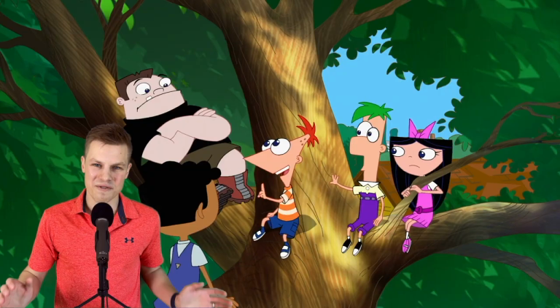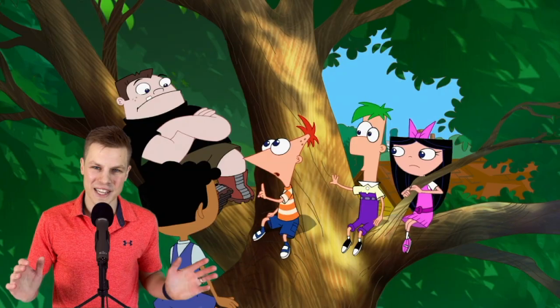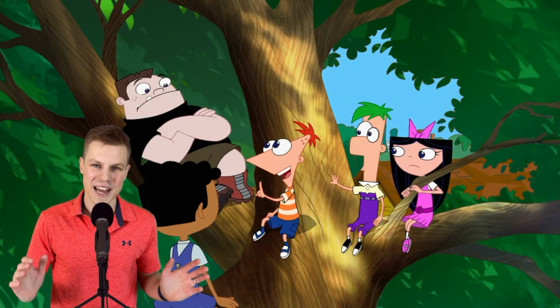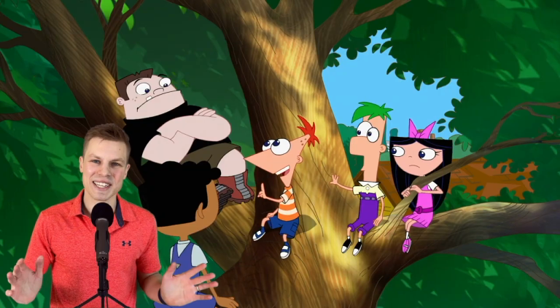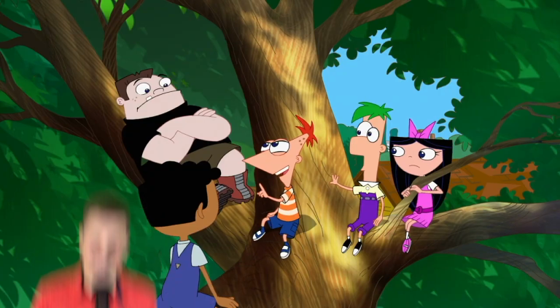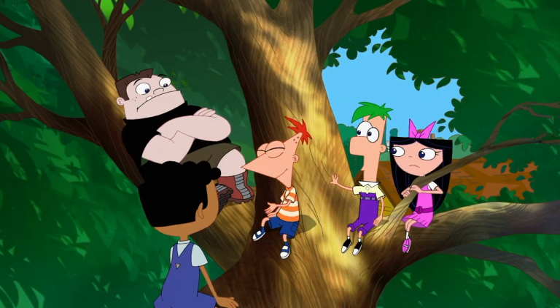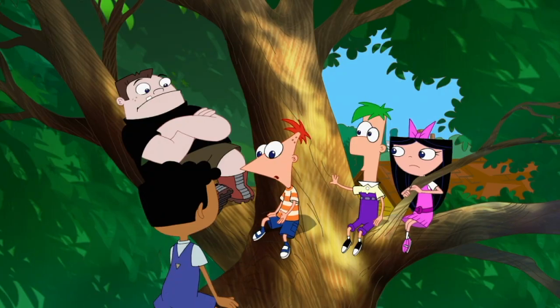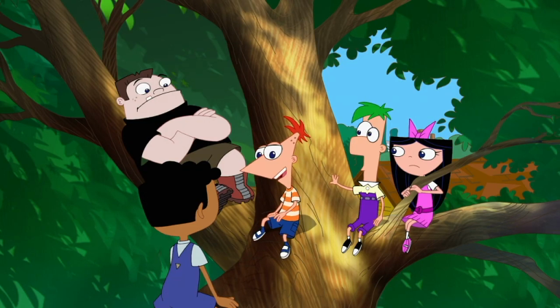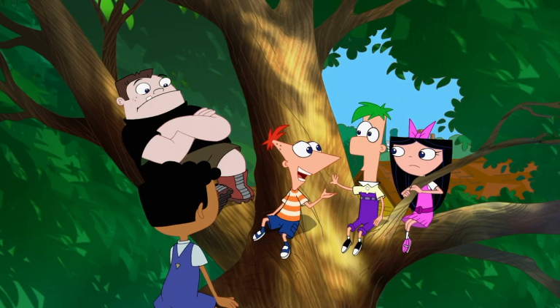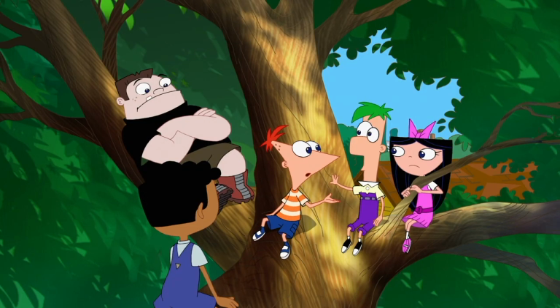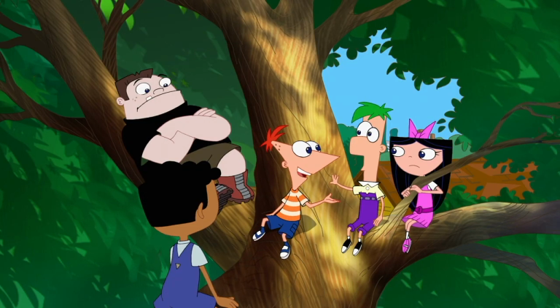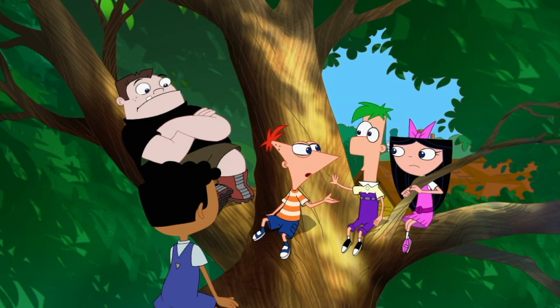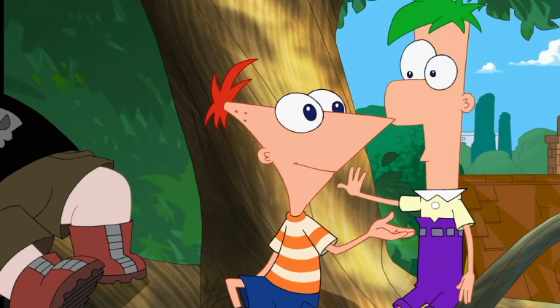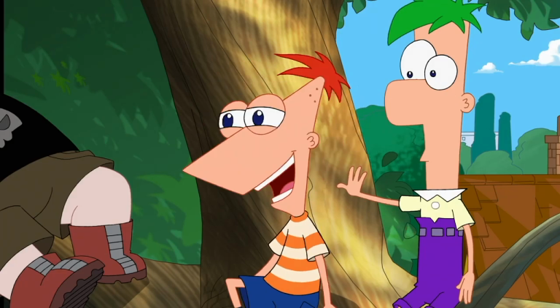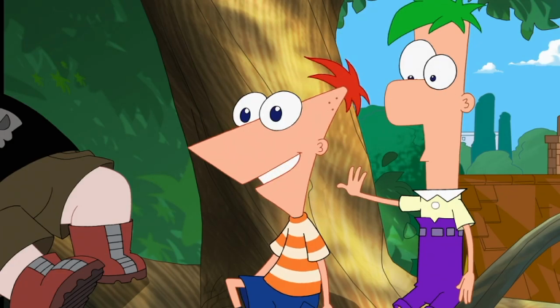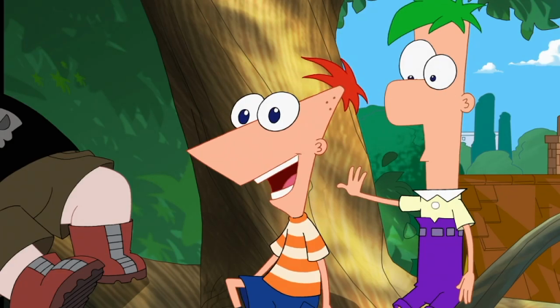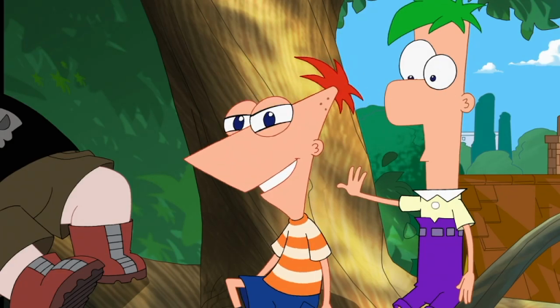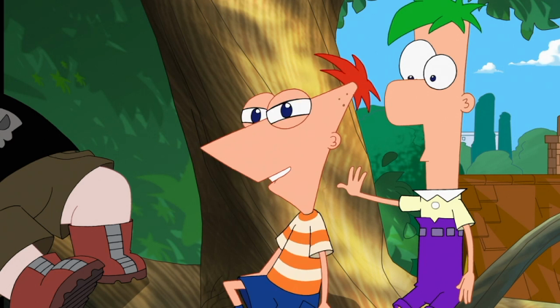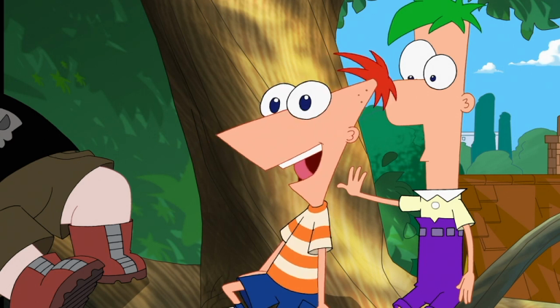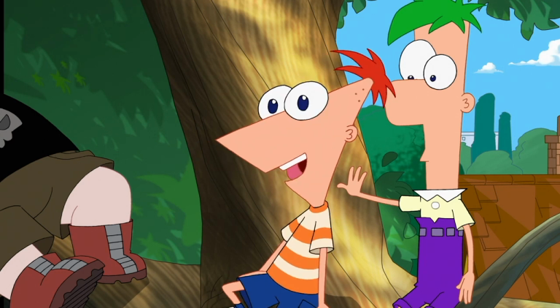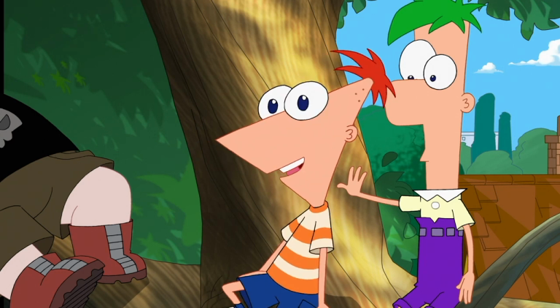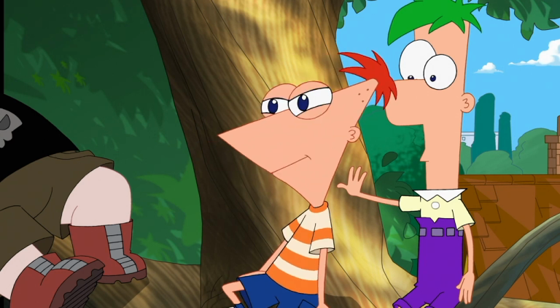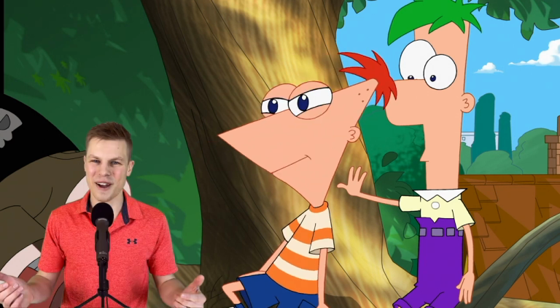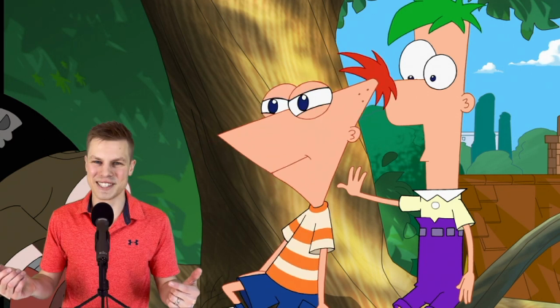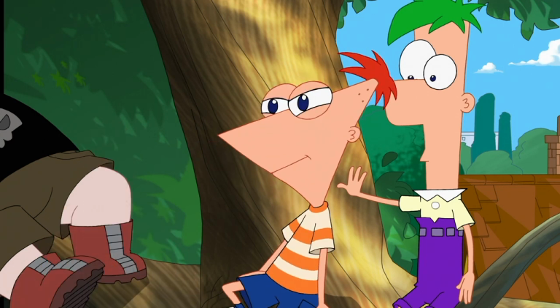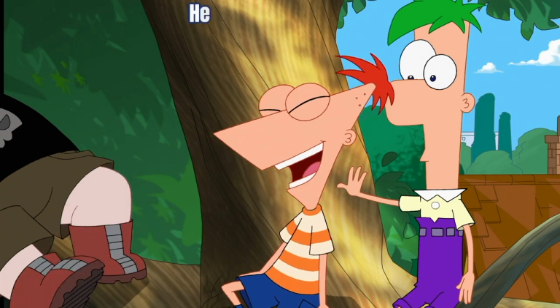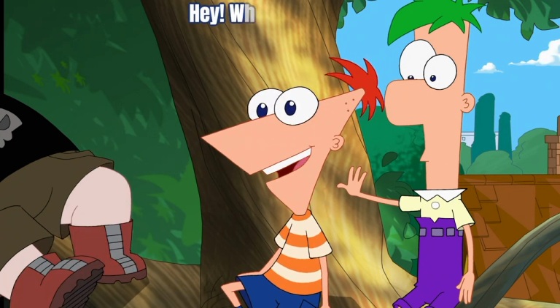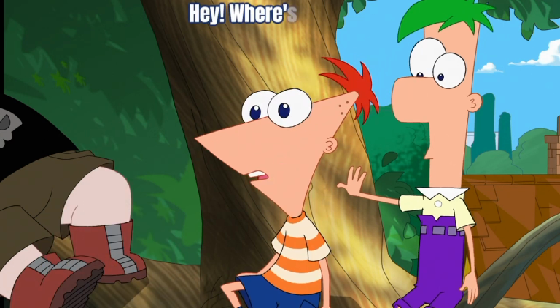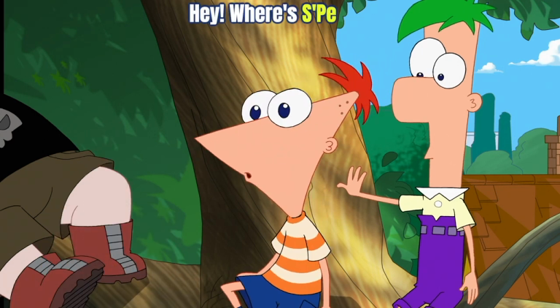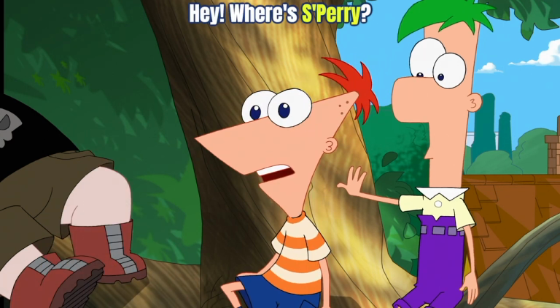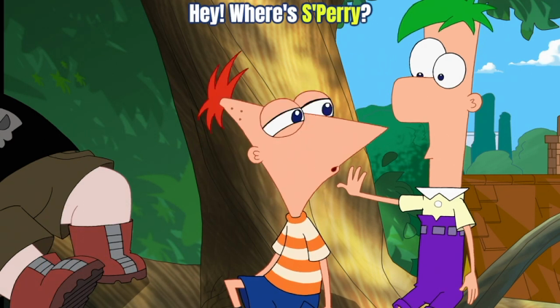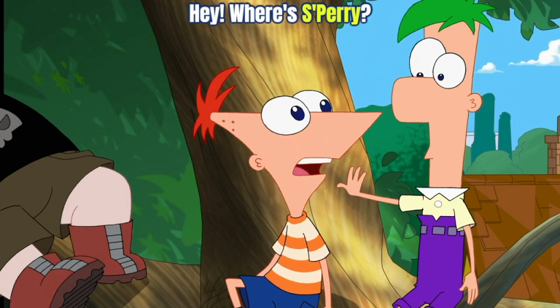Then Phineas has an idea. He says, 'Remember how we made Swinter? Let's make S'Fall.' I love how he says, 'Hey, where's S'Farry?'